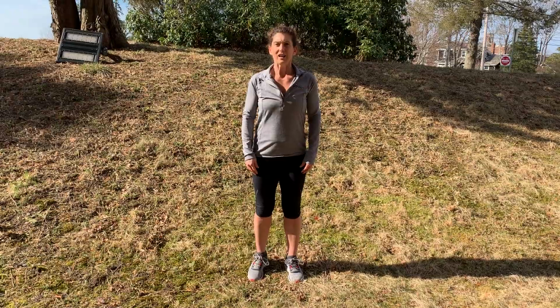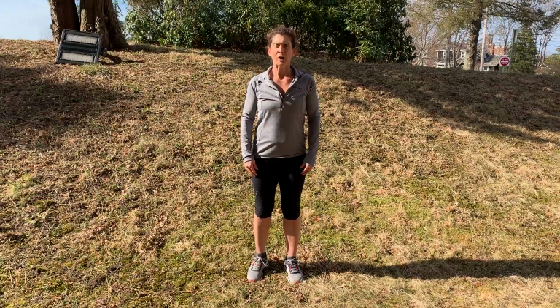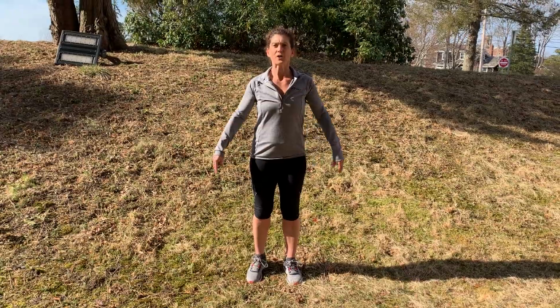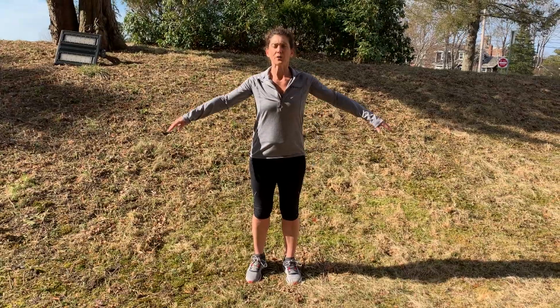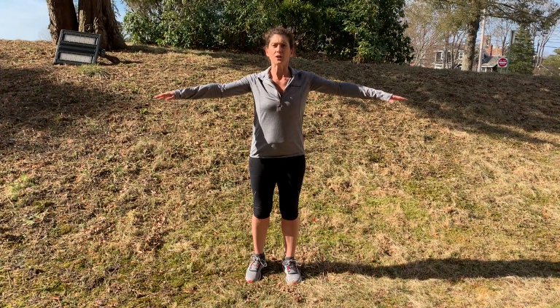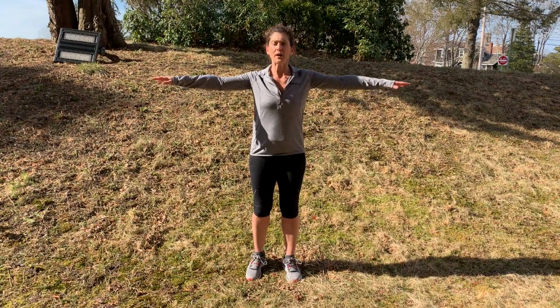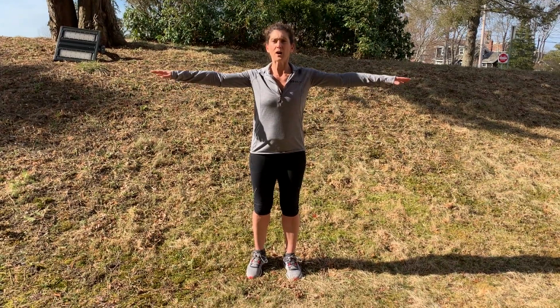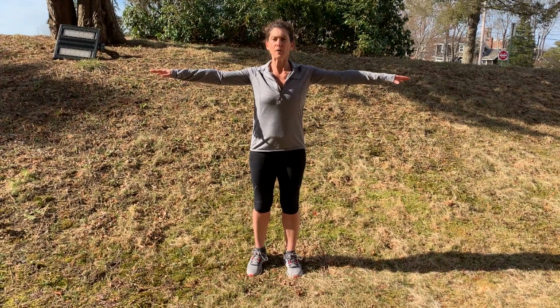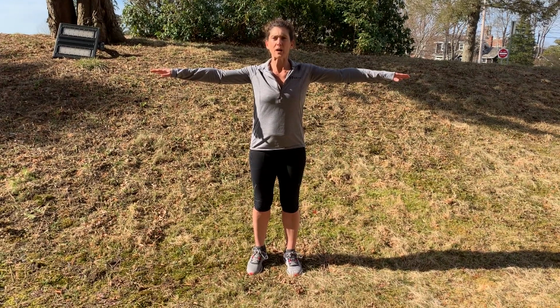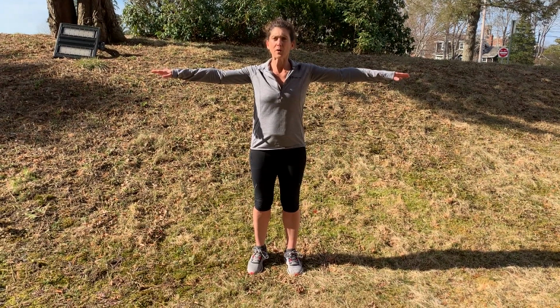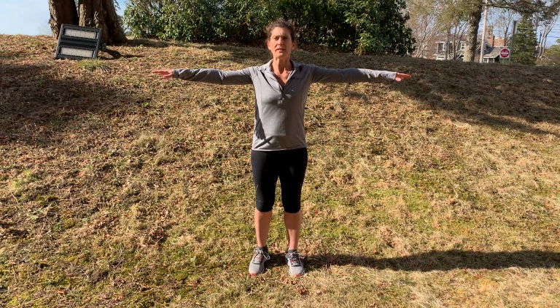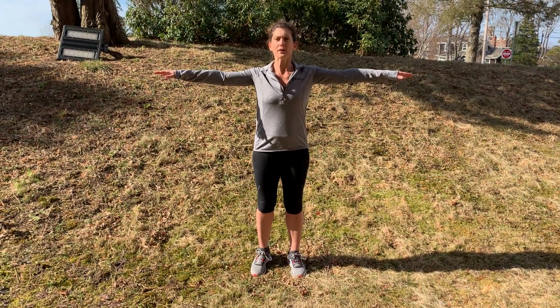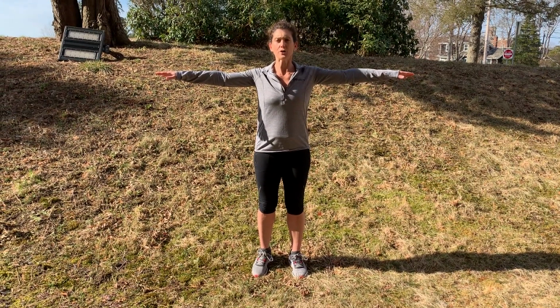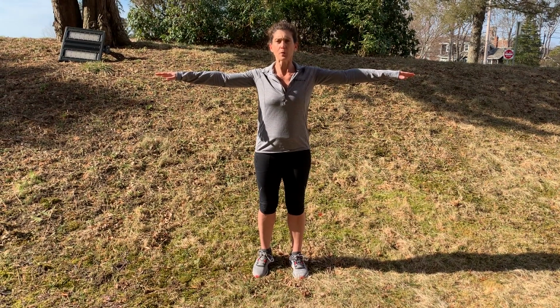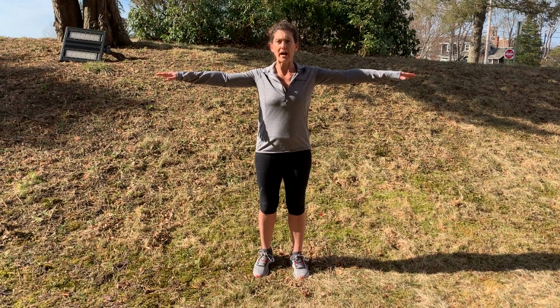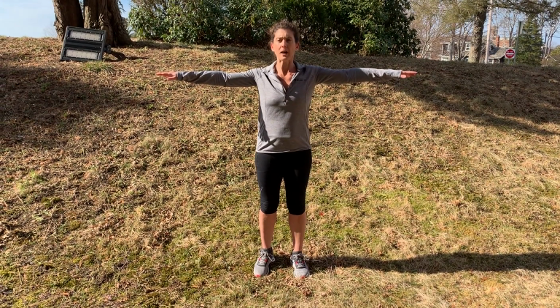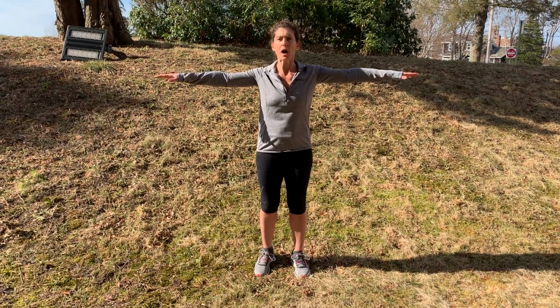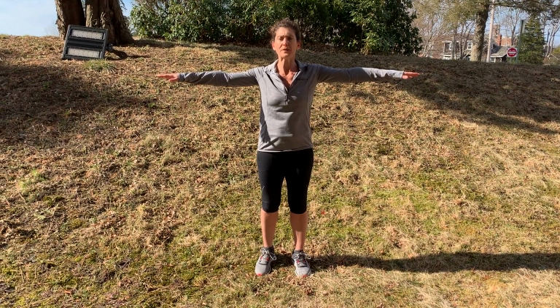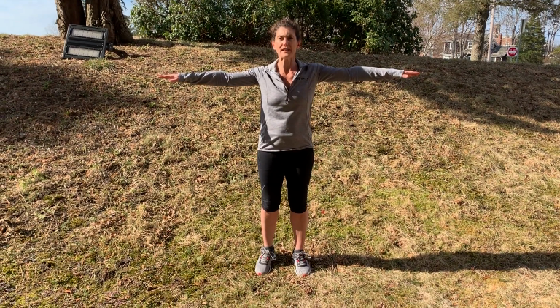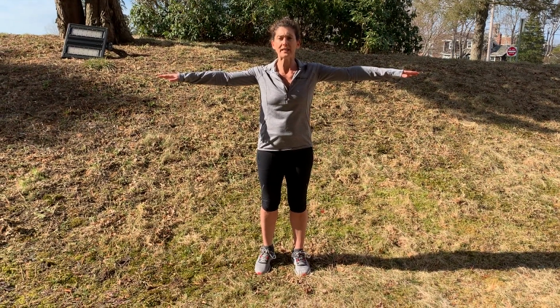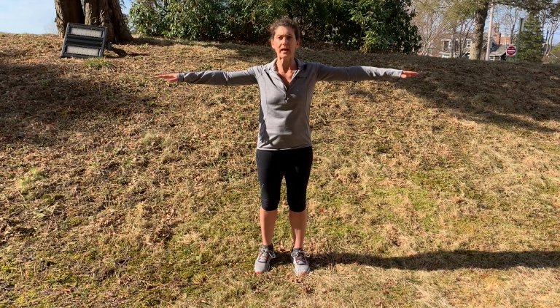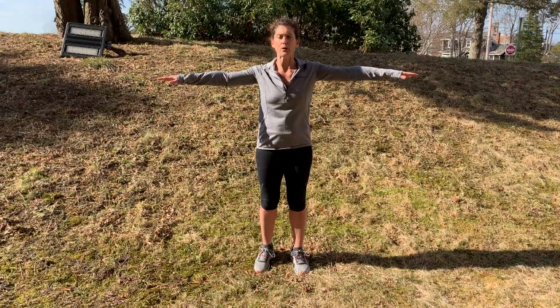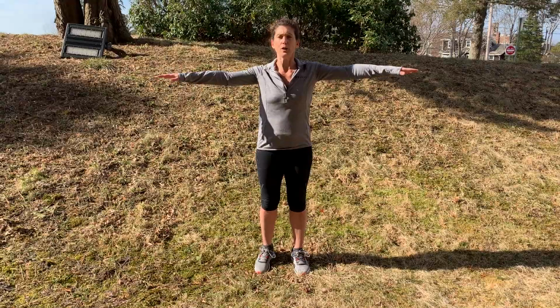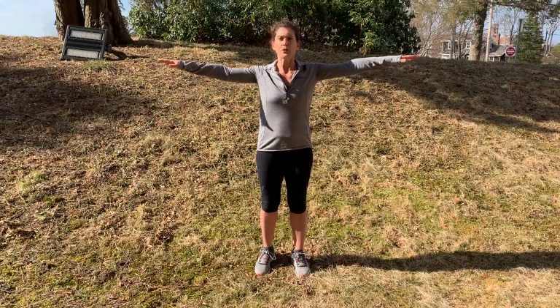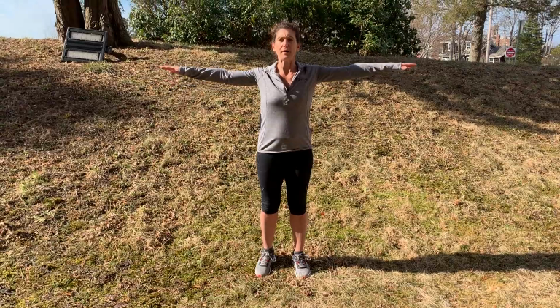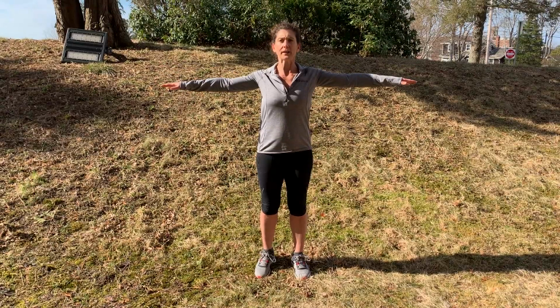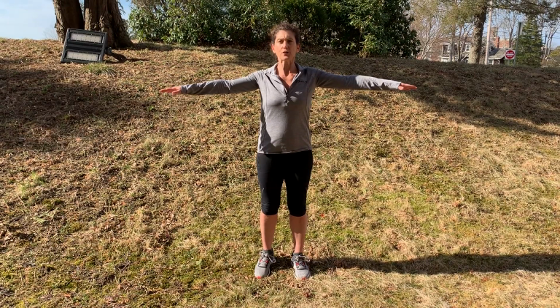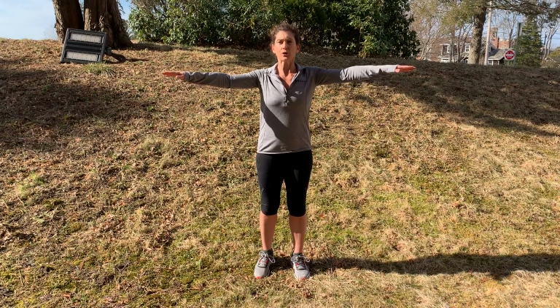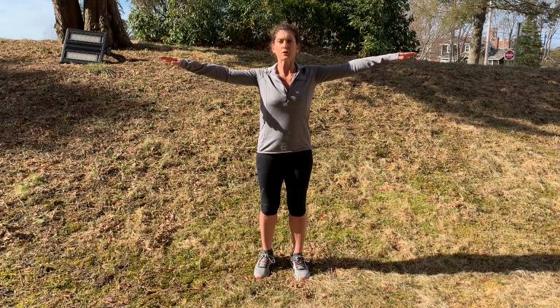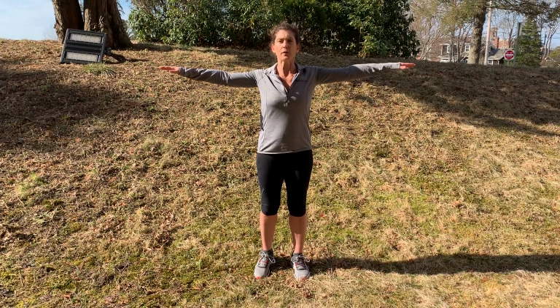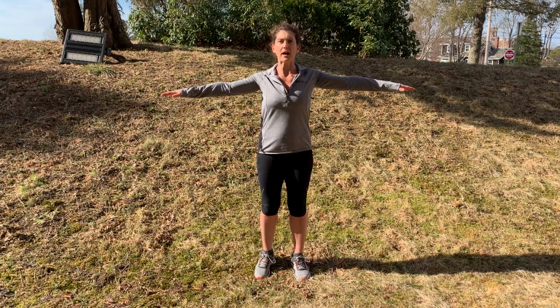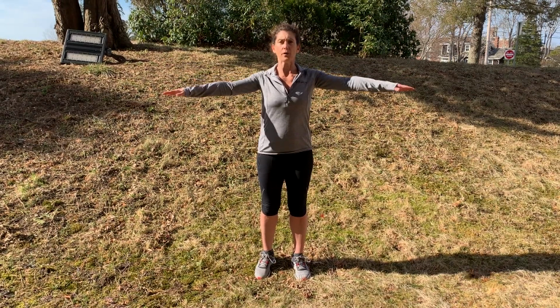Arm circles. You want your arms out perpendicular to your body, palms facing down. You're going to make little circles going backwards.